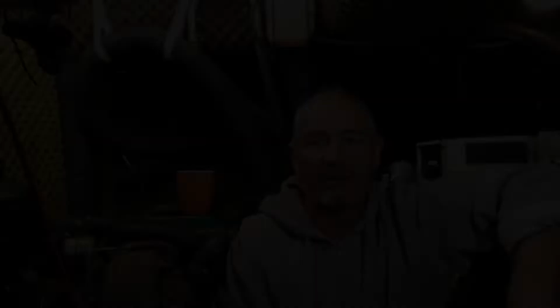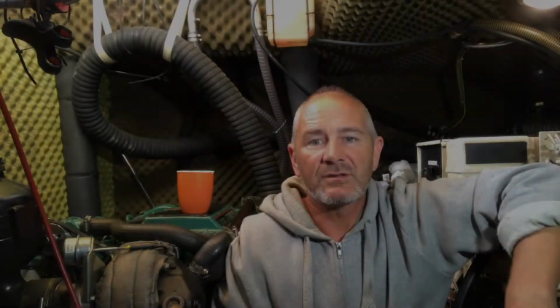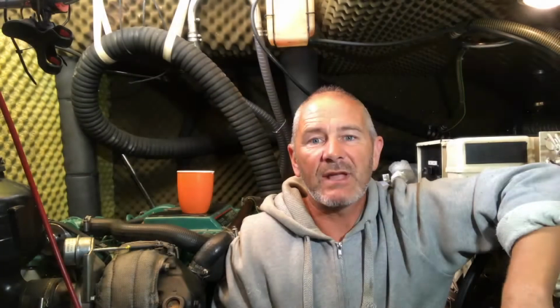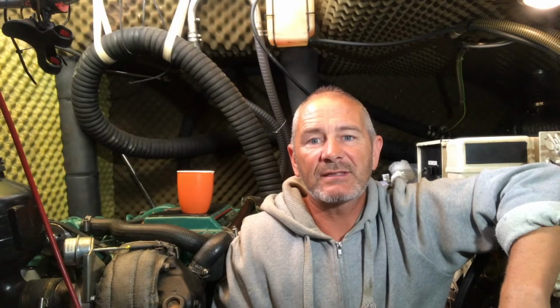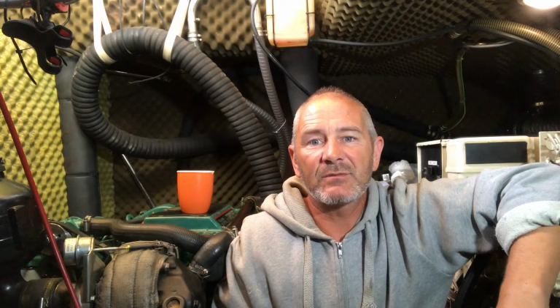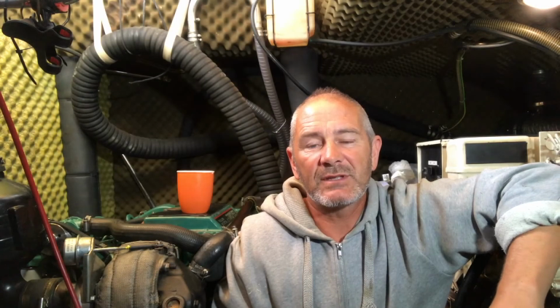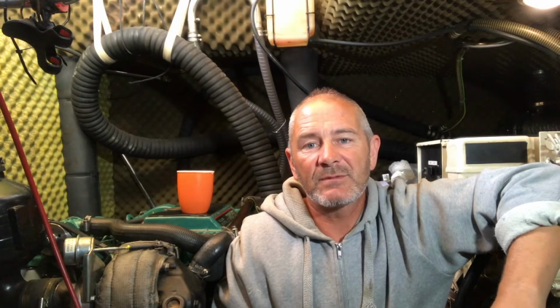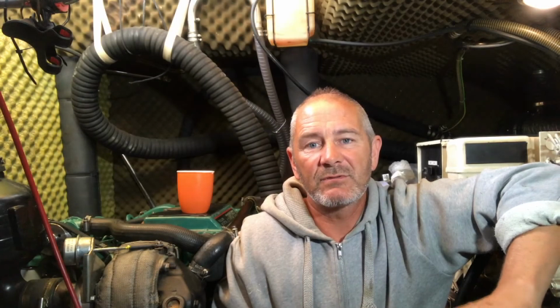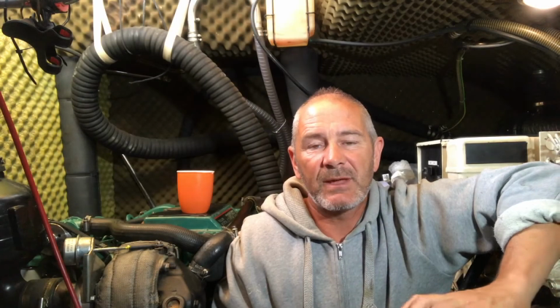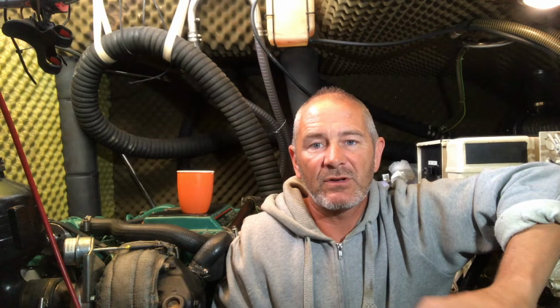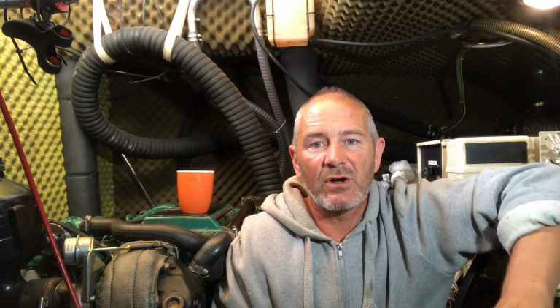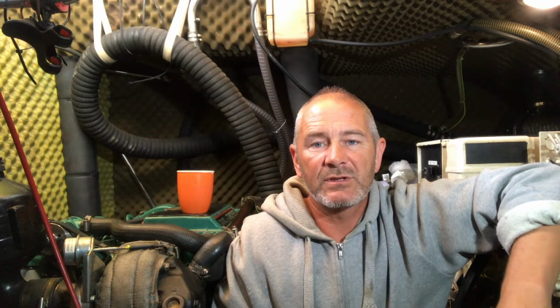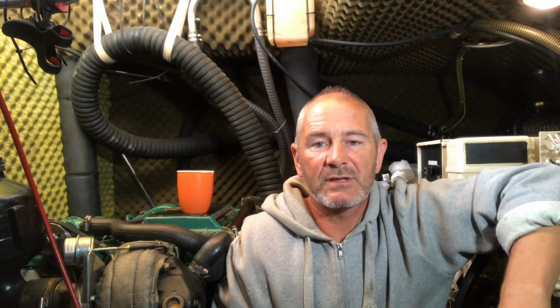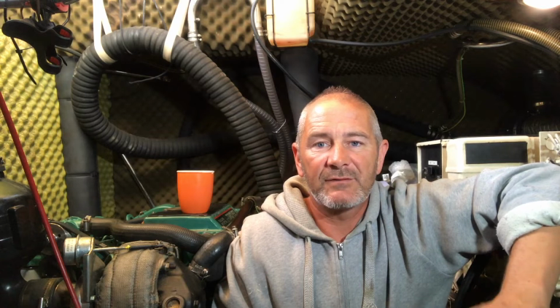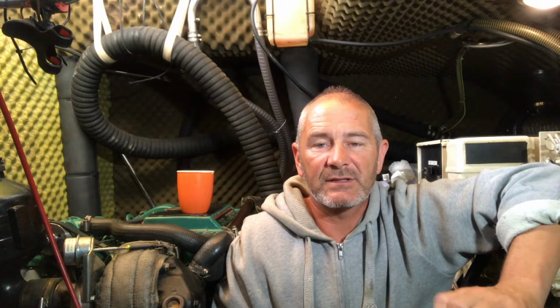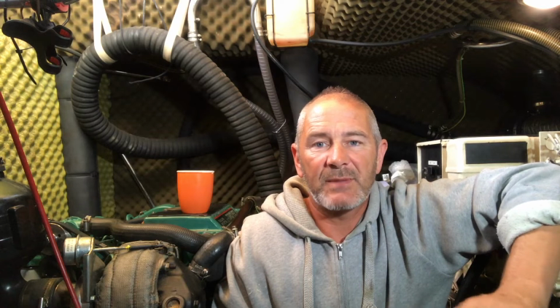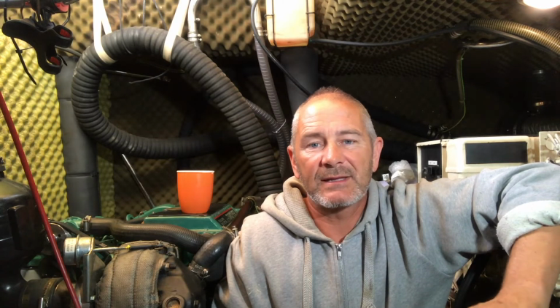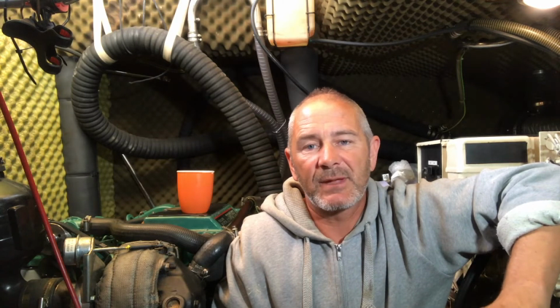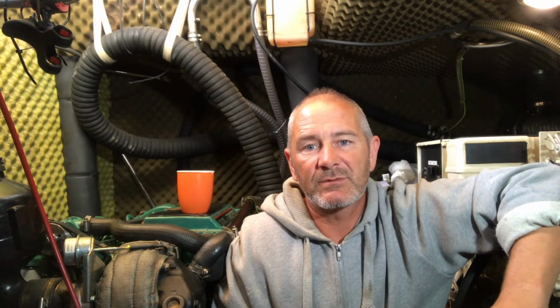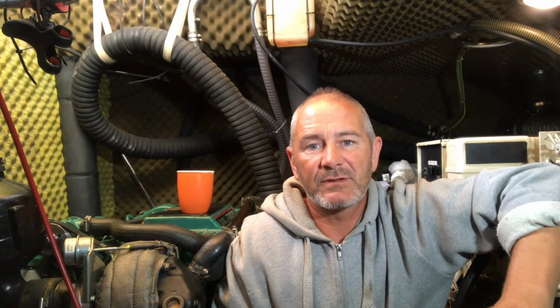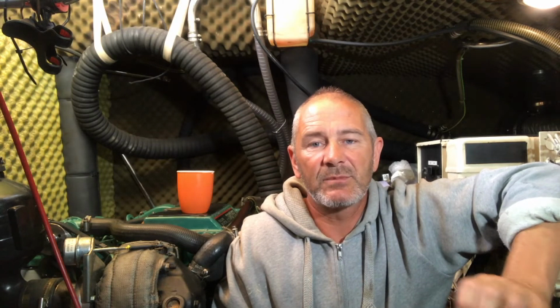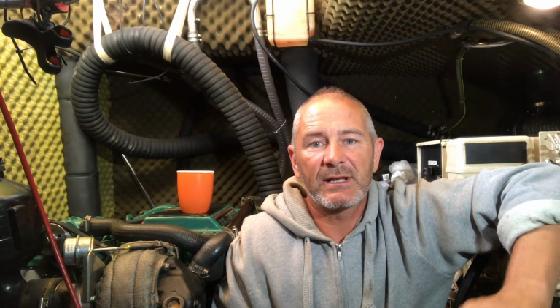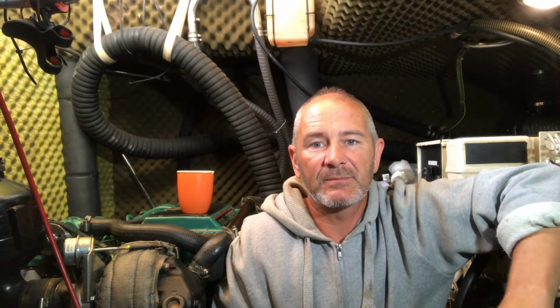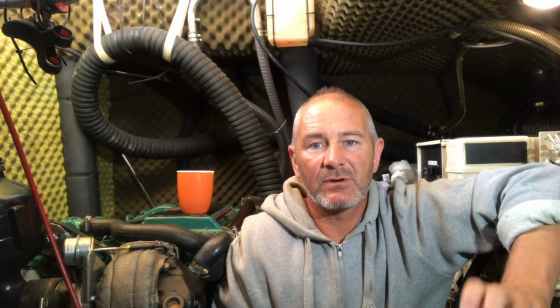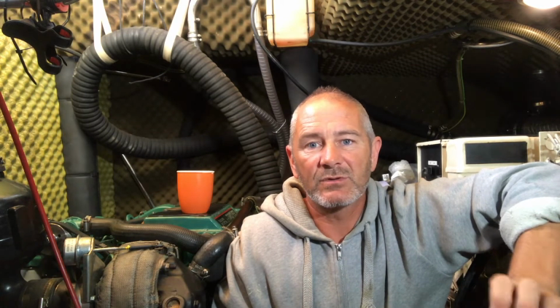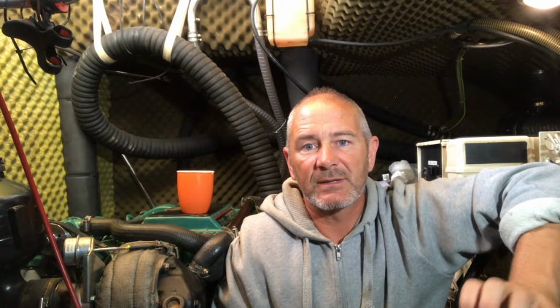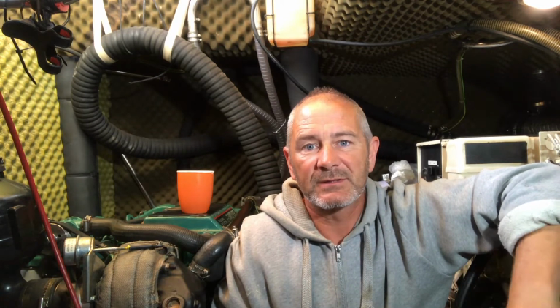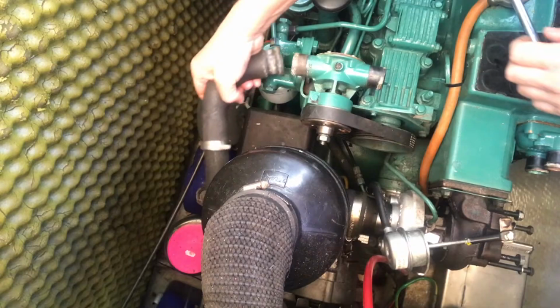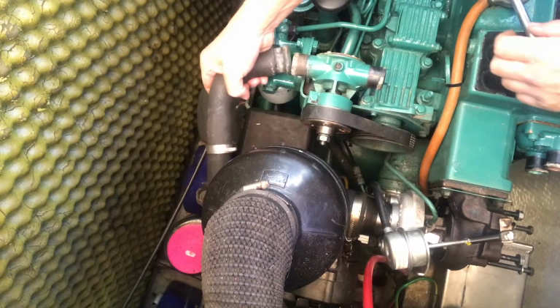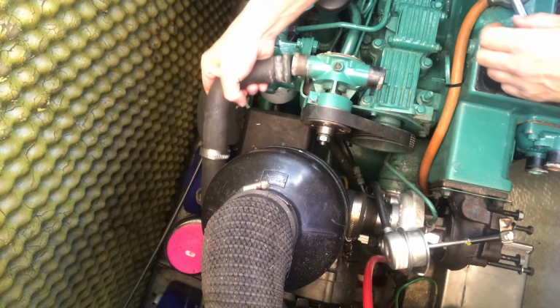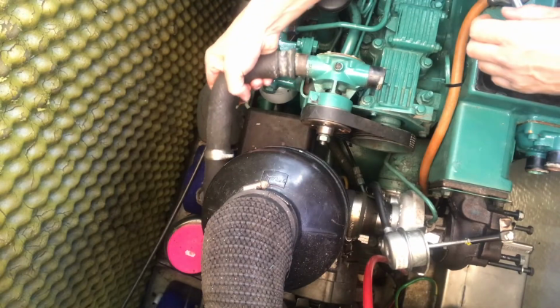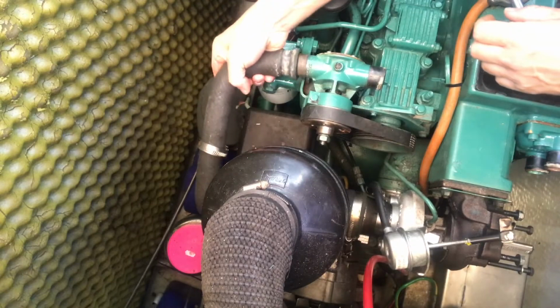Next it was time to replace all the hoses and fix them back into place with jubilee clips, or hose clips.